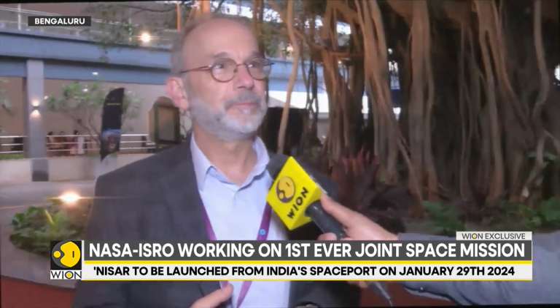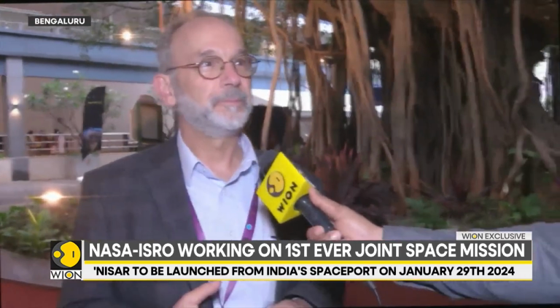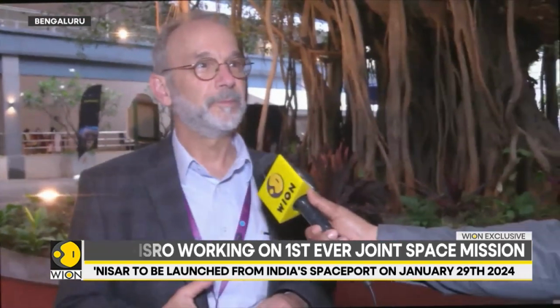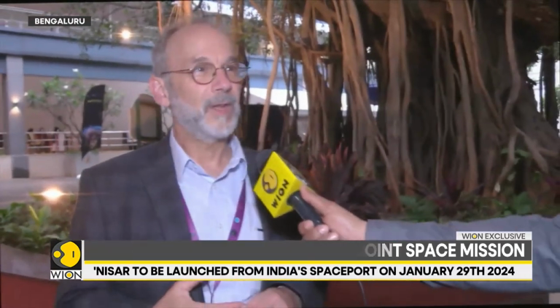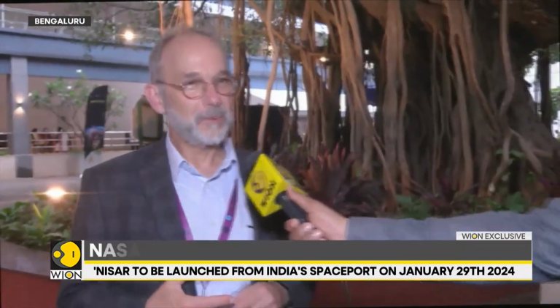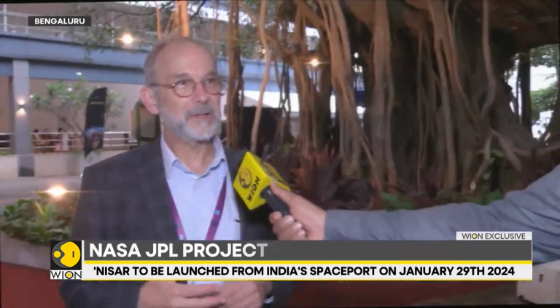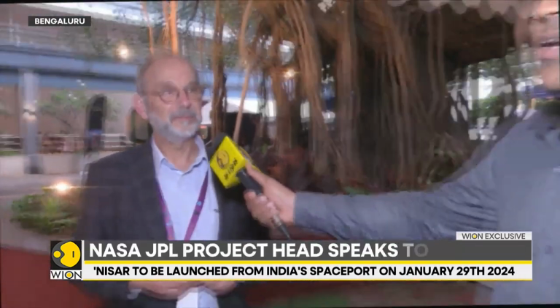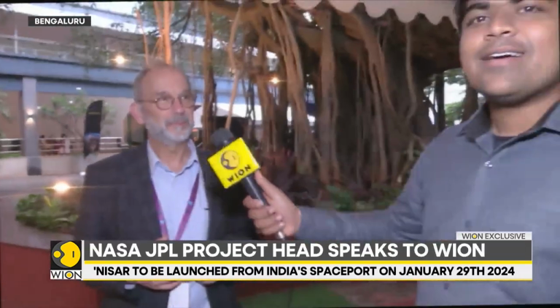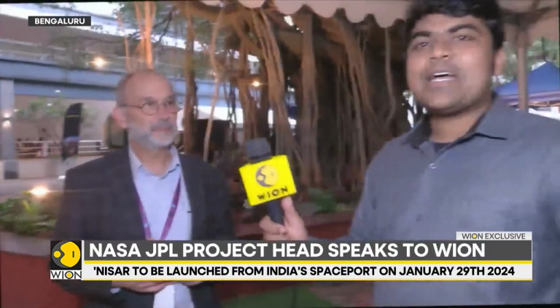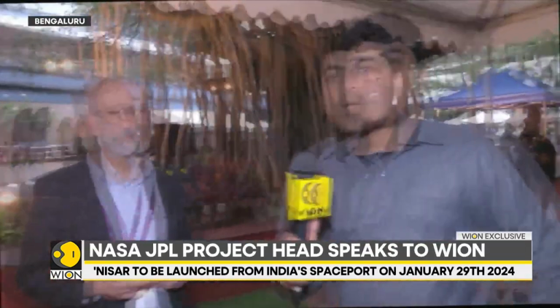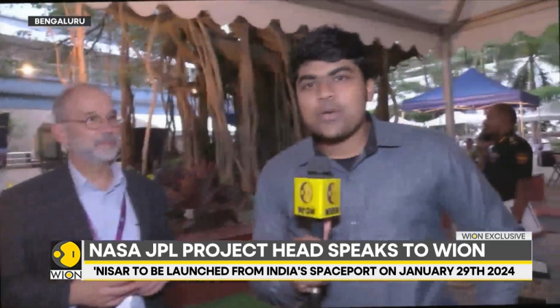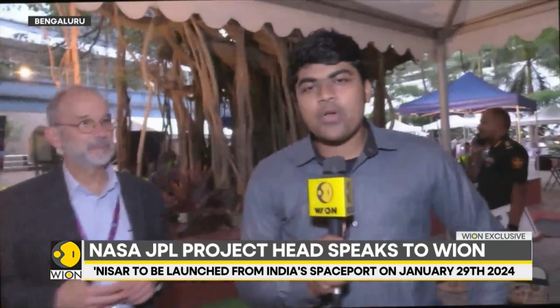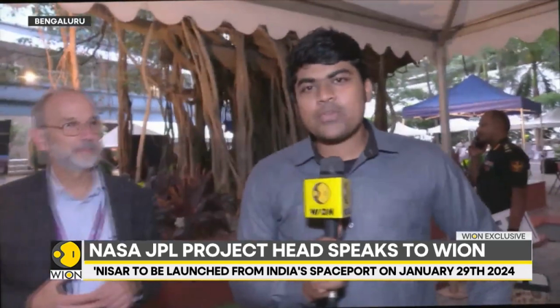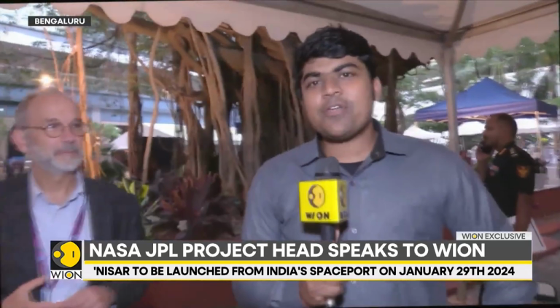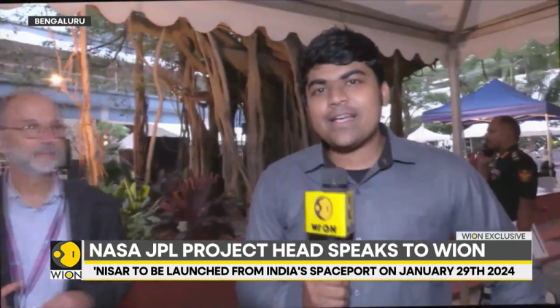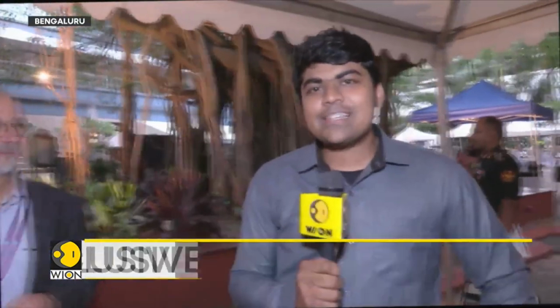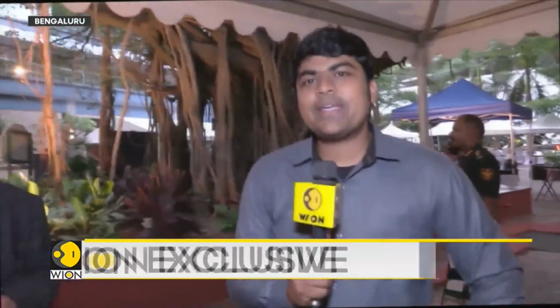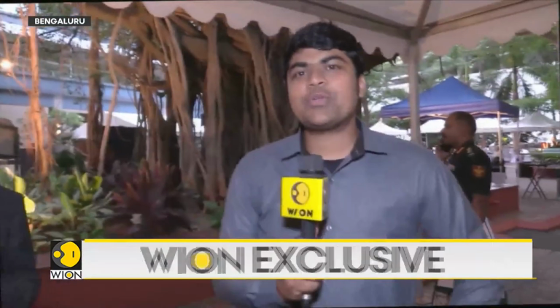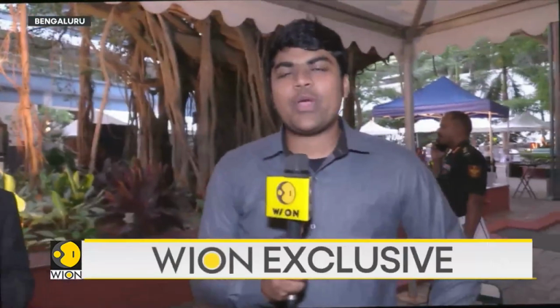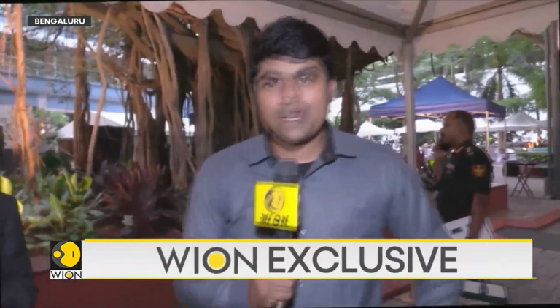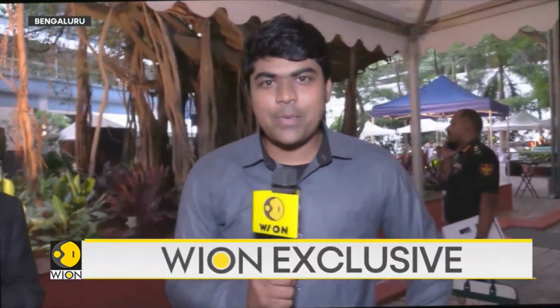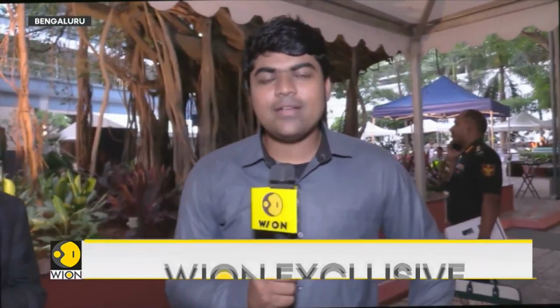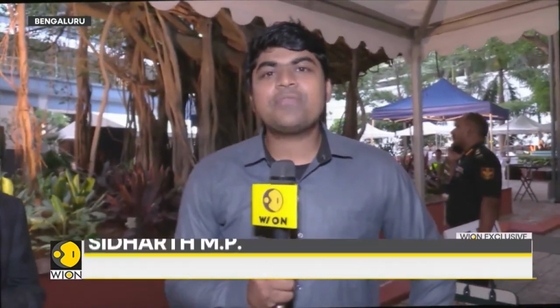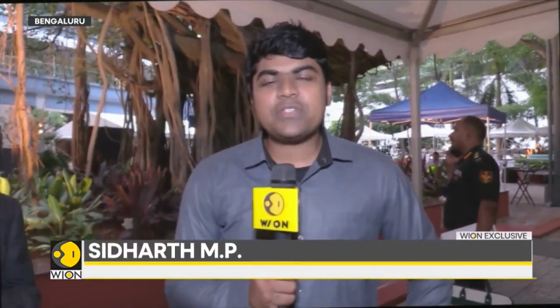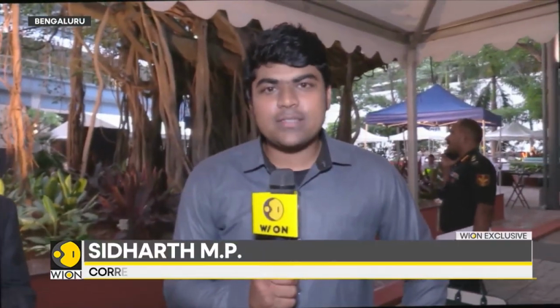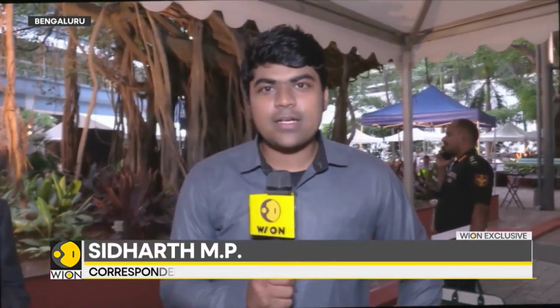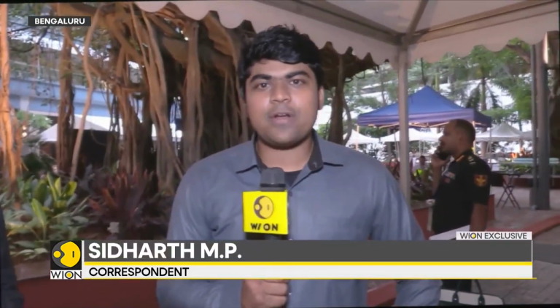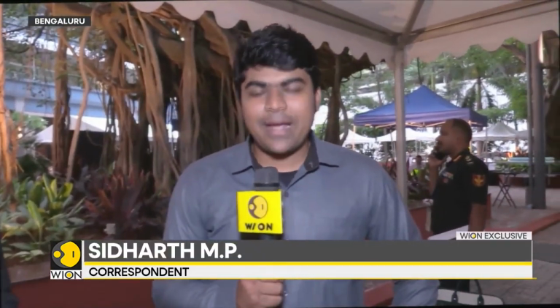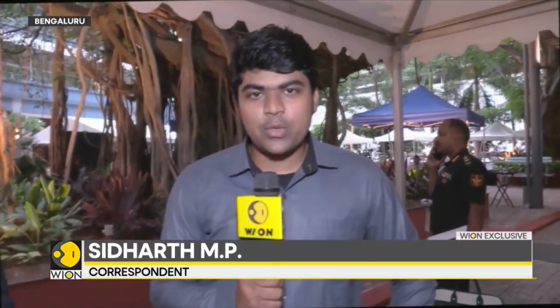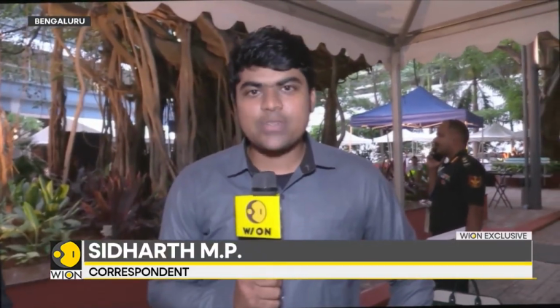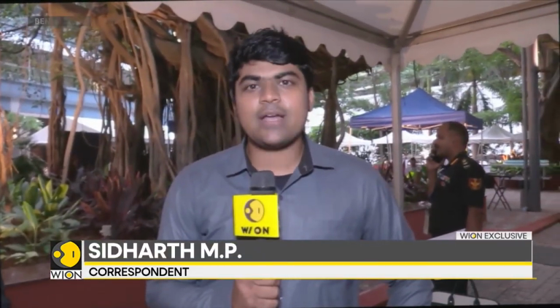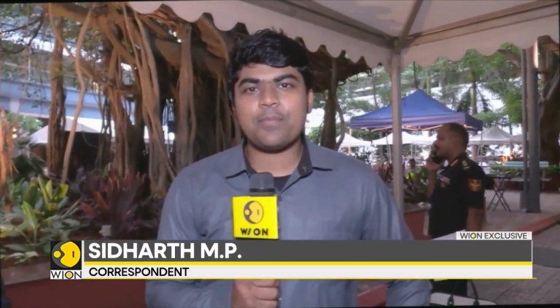Thank you very much. That was Dr. Paul Rosen of NASA speaking to Vion World is One, with video journalist Argarh from Bangalore, Siddharth MP.